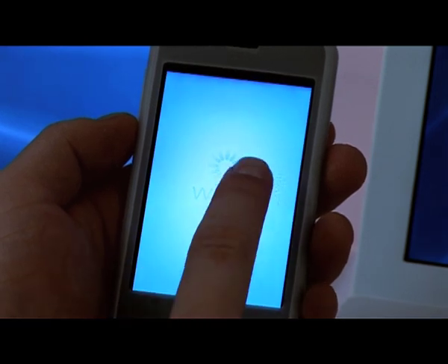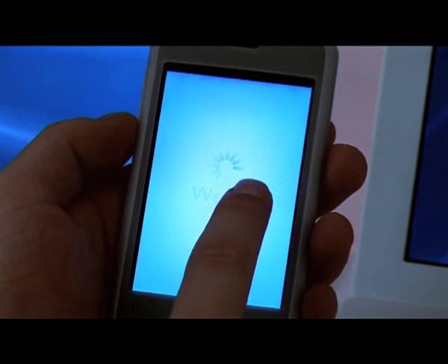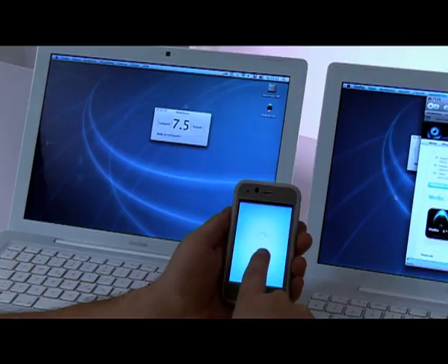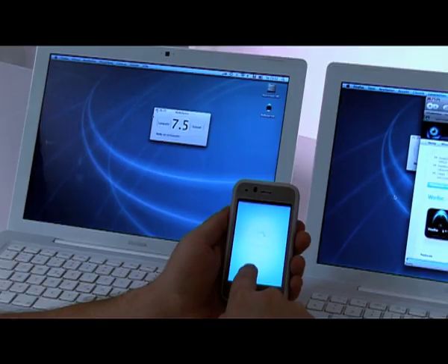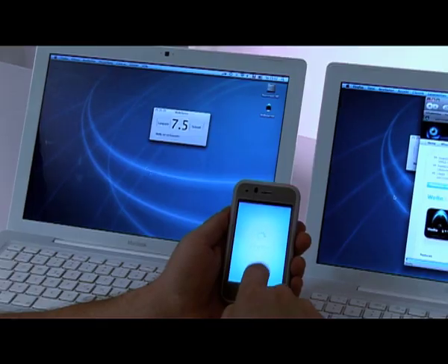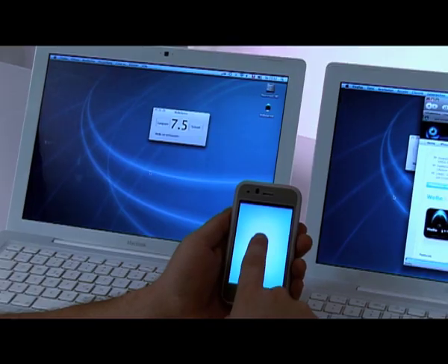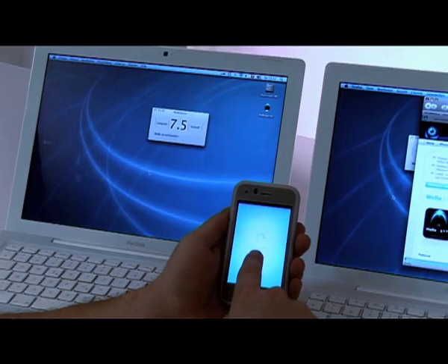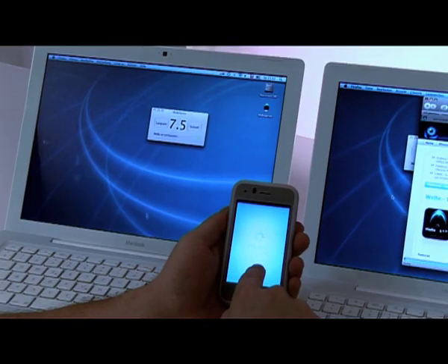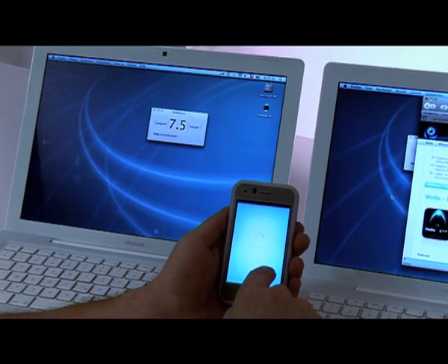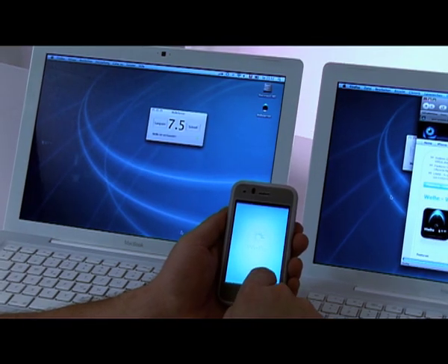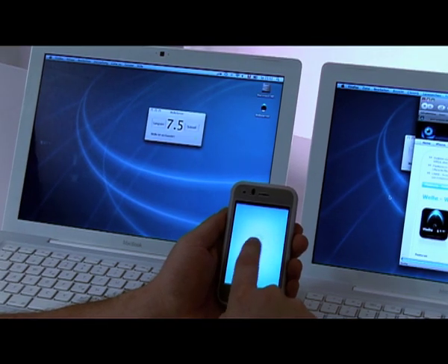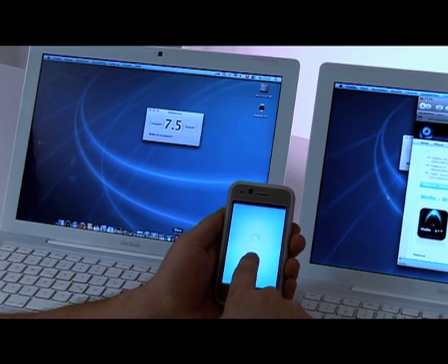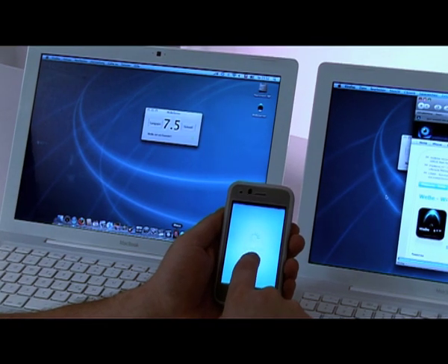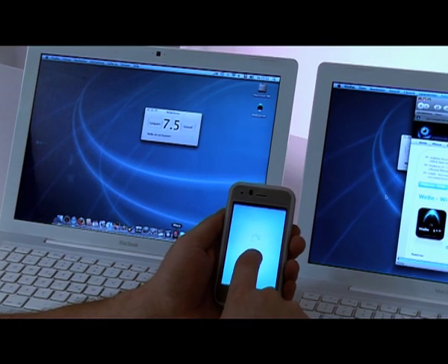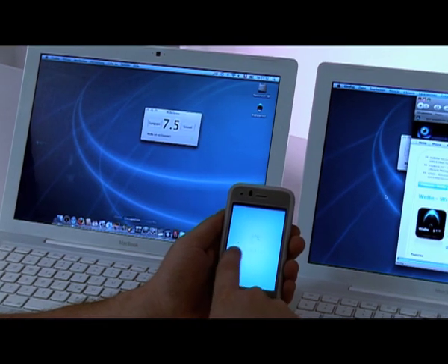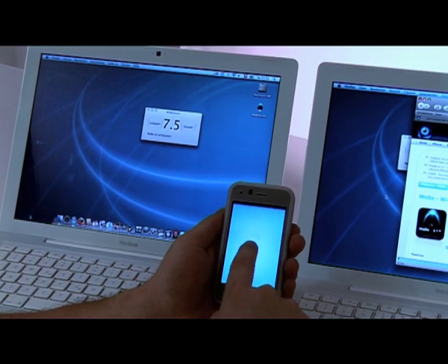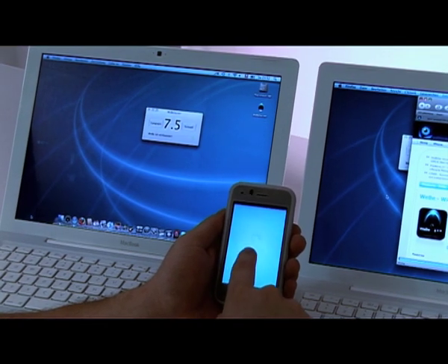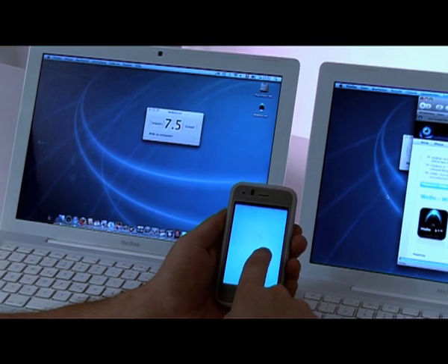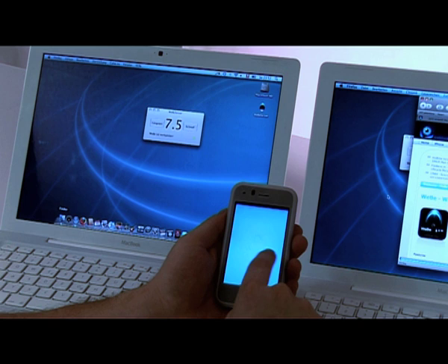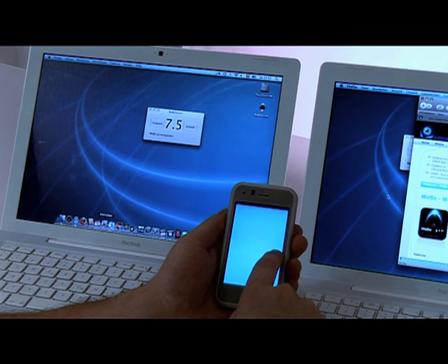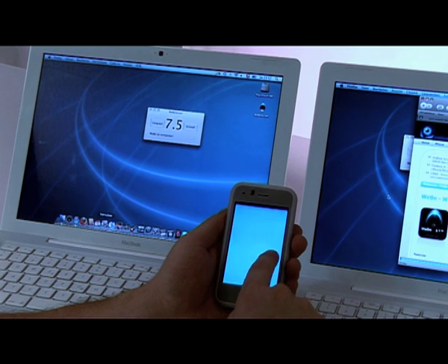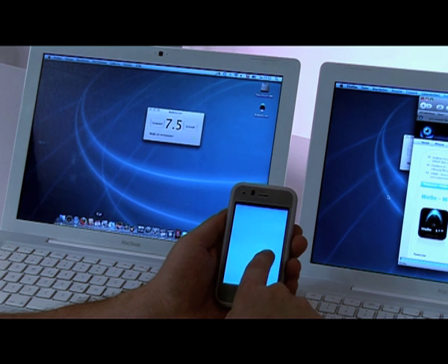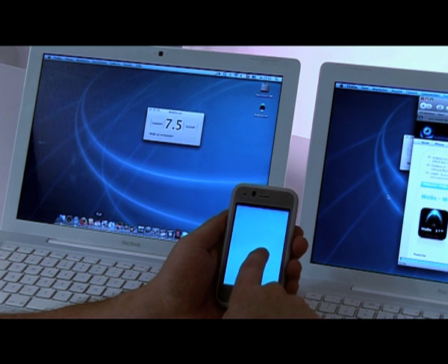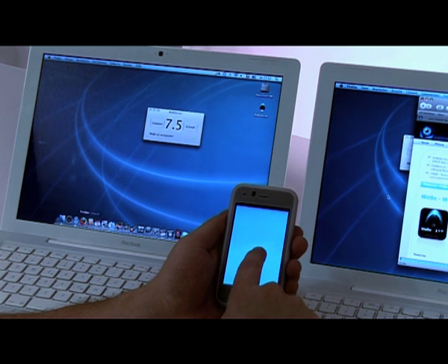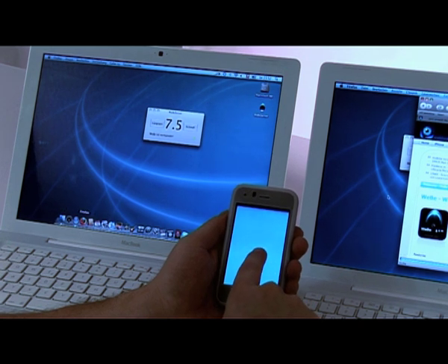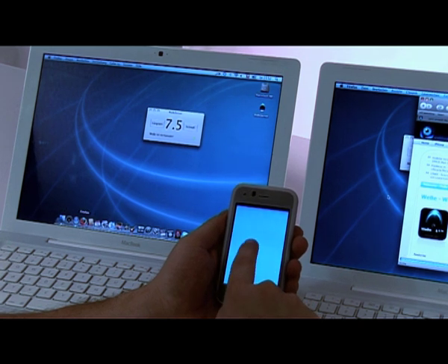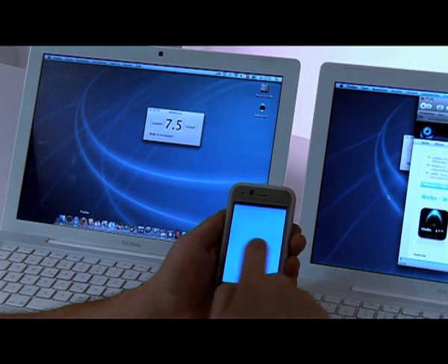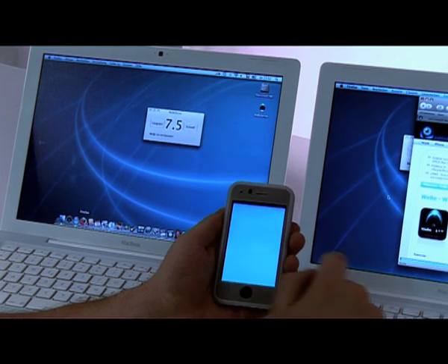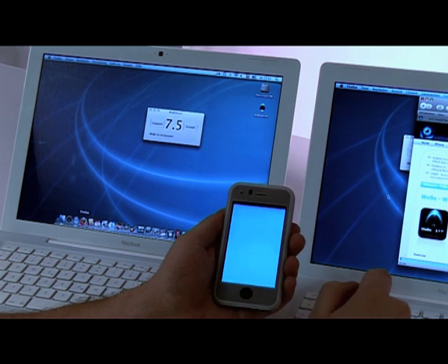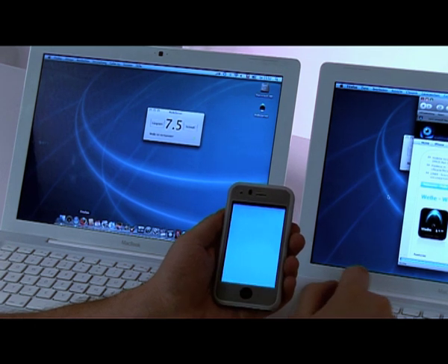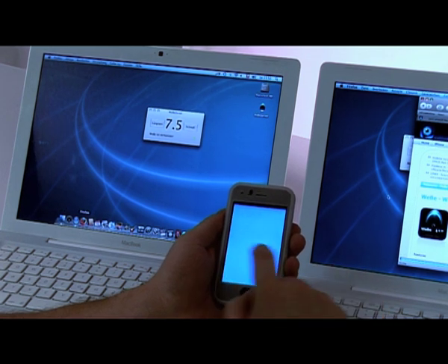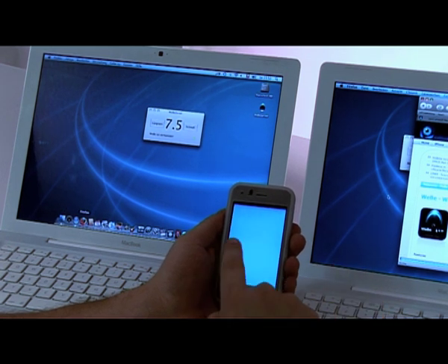Now, let's choose the other. Now you see, we are now connected with the Mac on my left hand side.